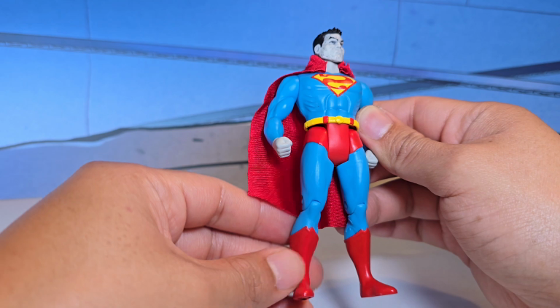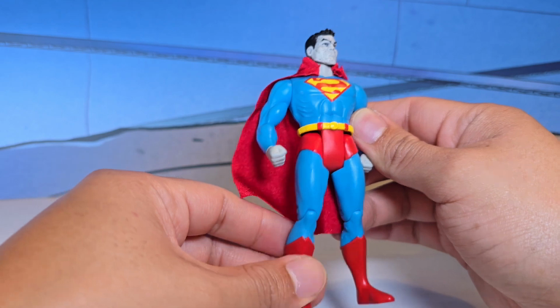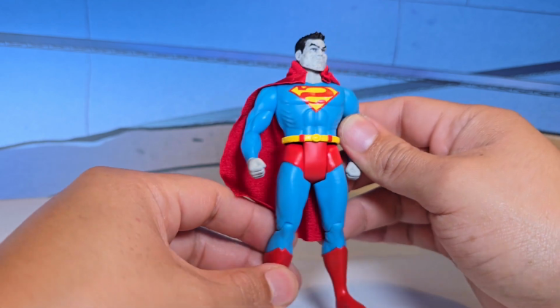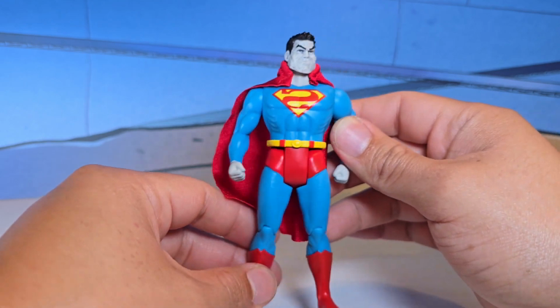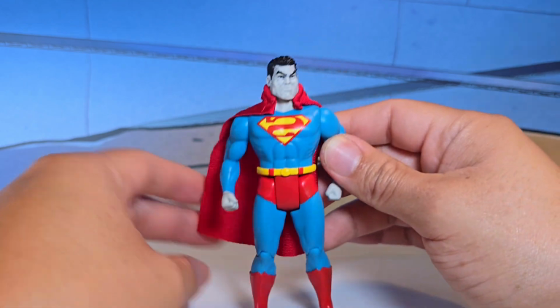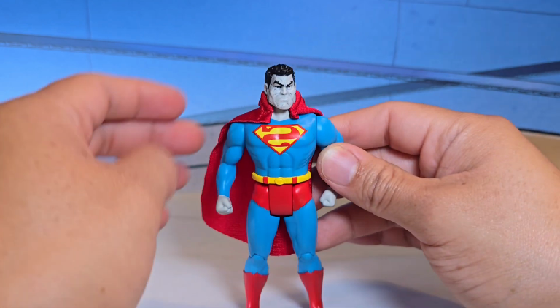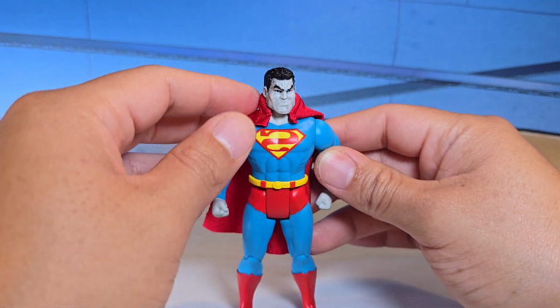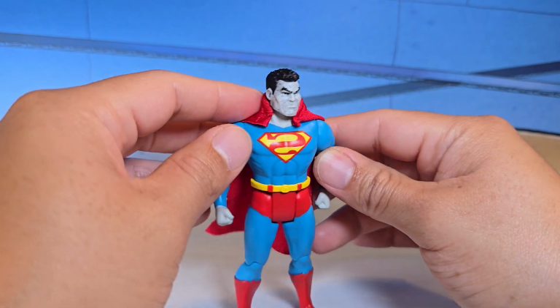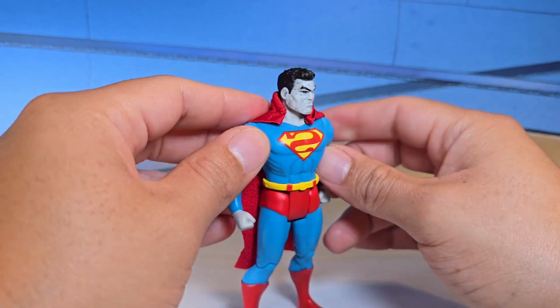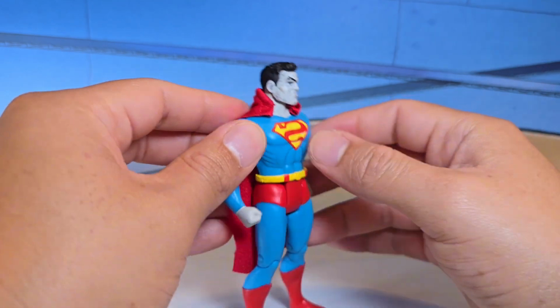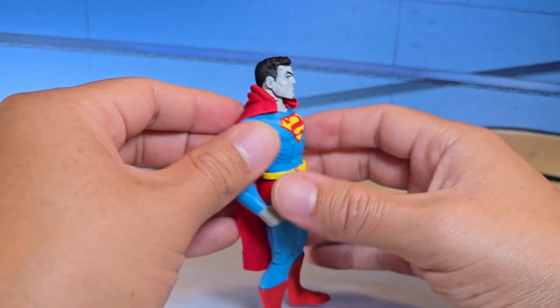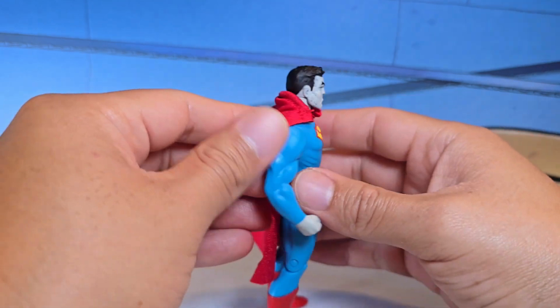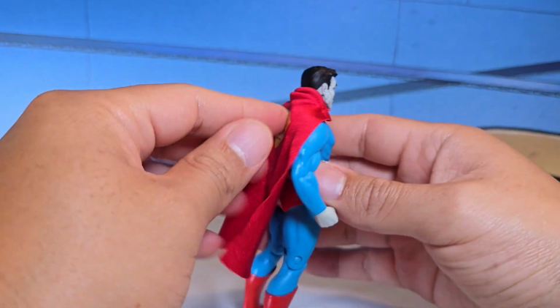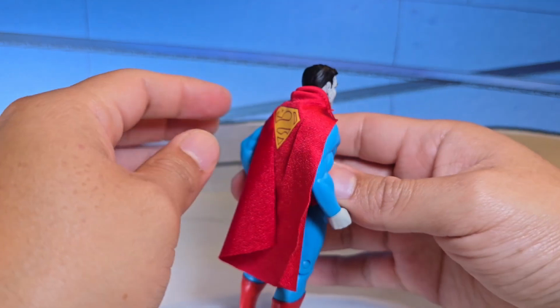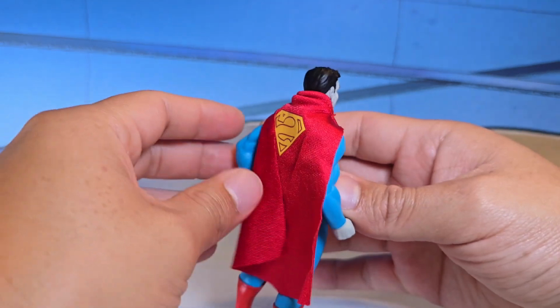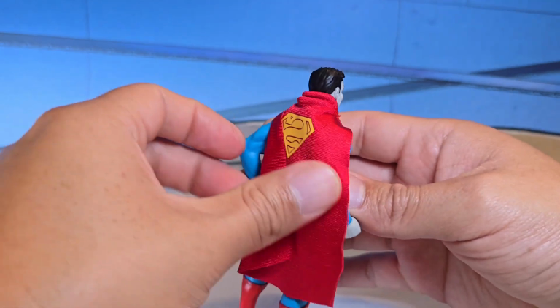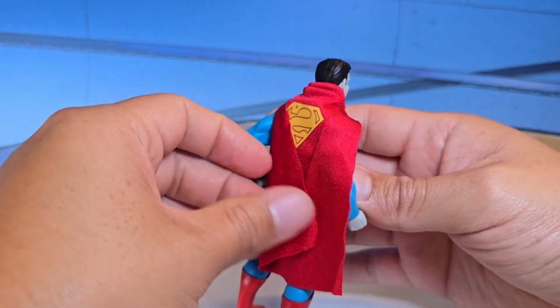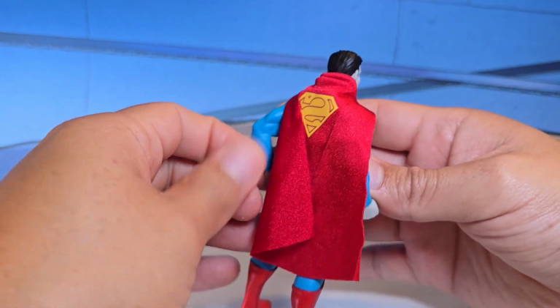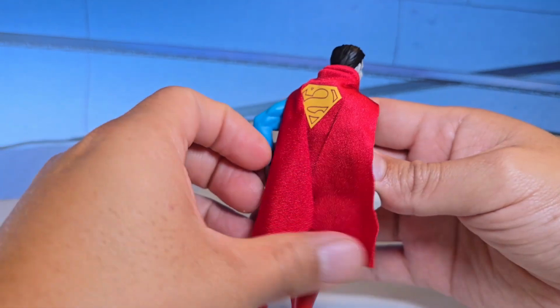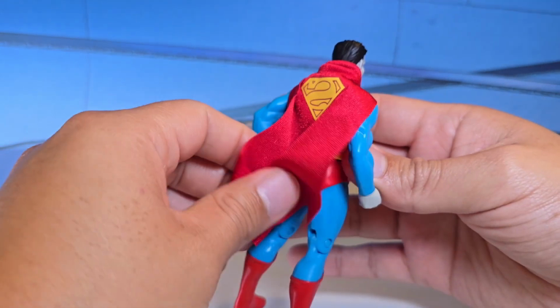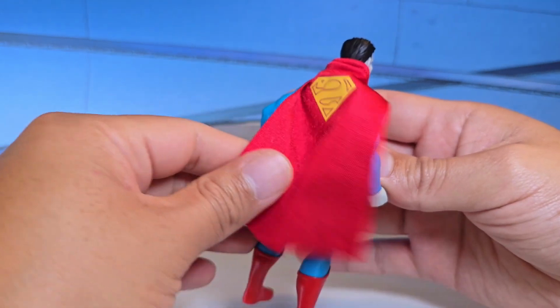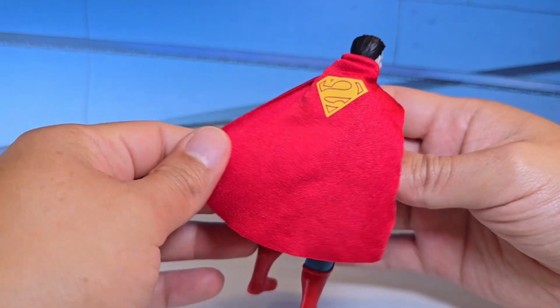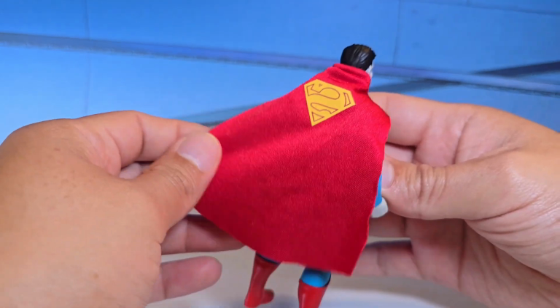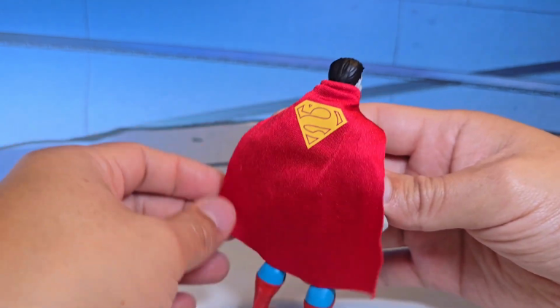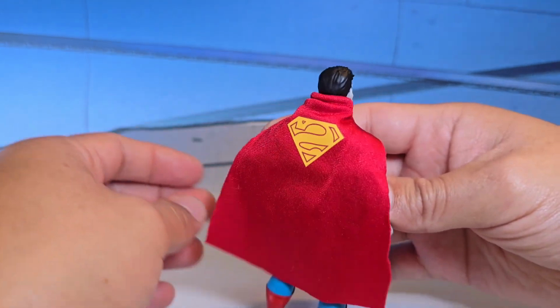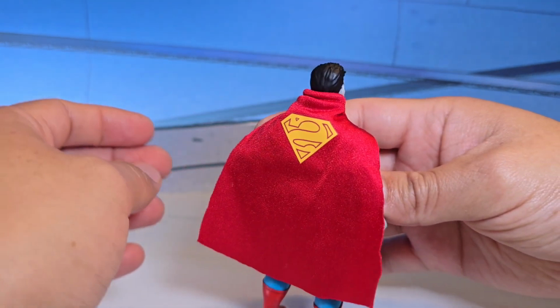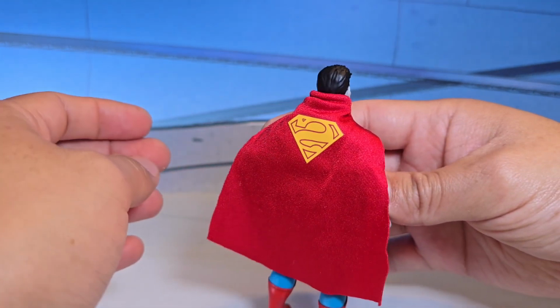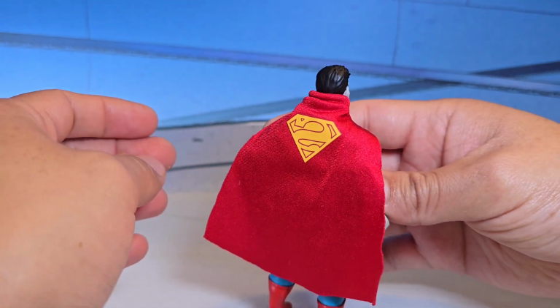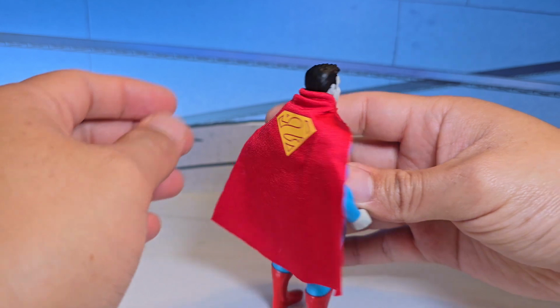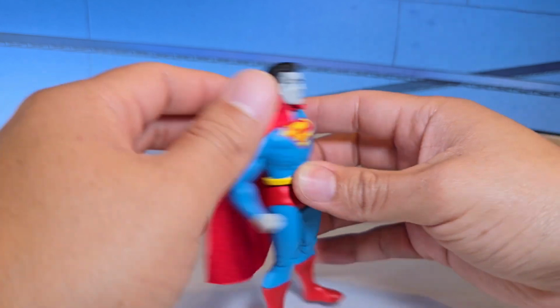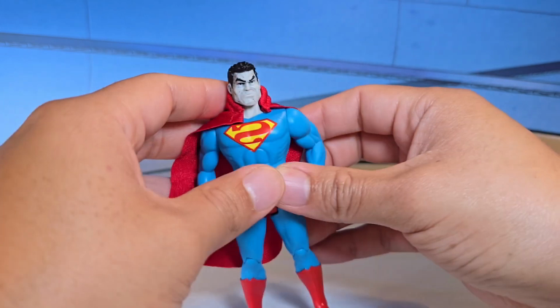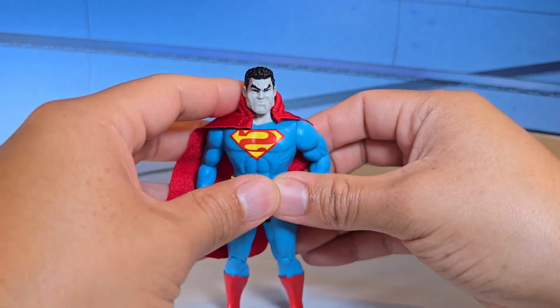The blues are very rich and the reds are very dark. The cape is short too — not too long — which is really awesome.